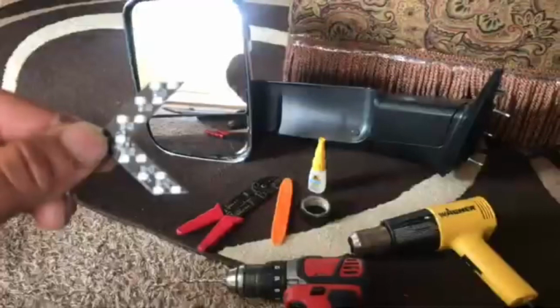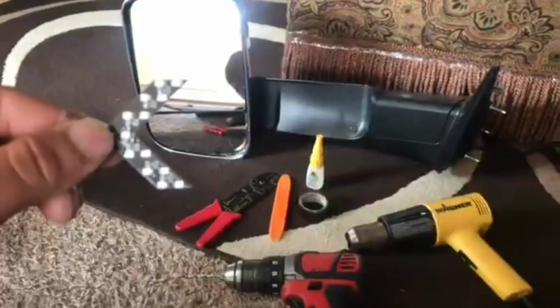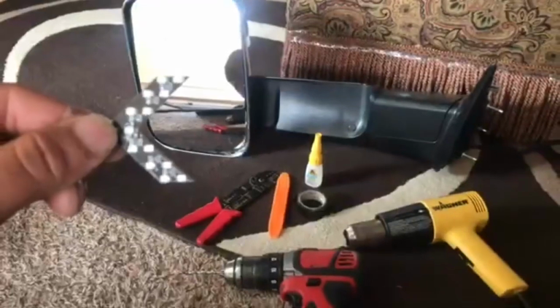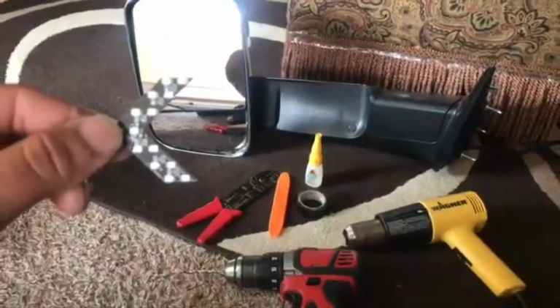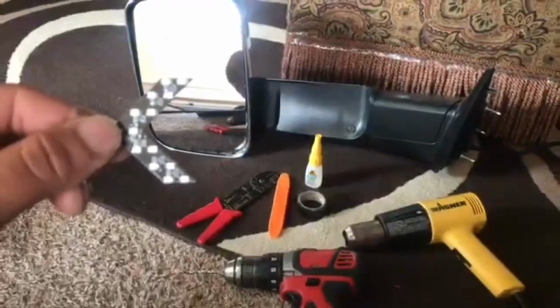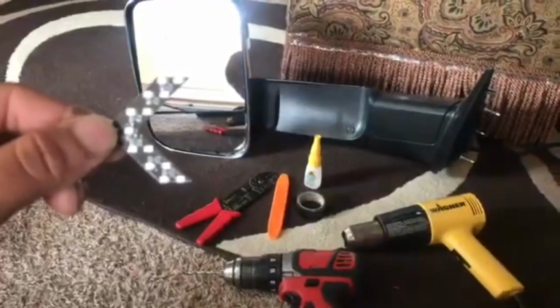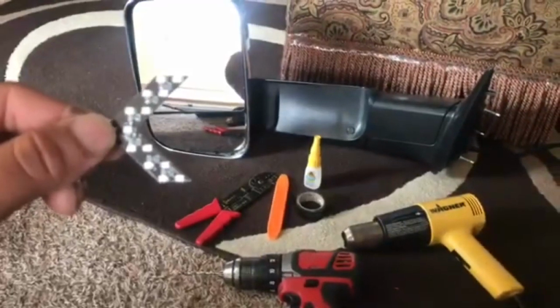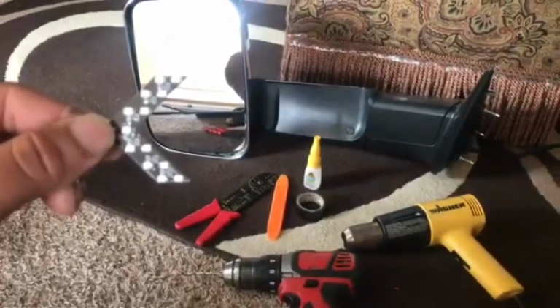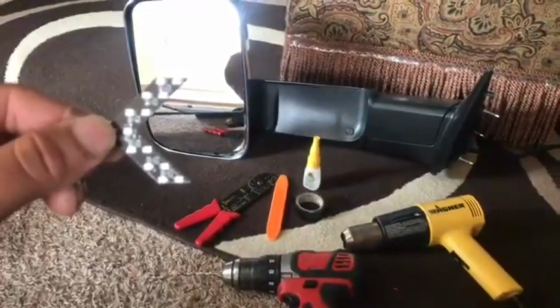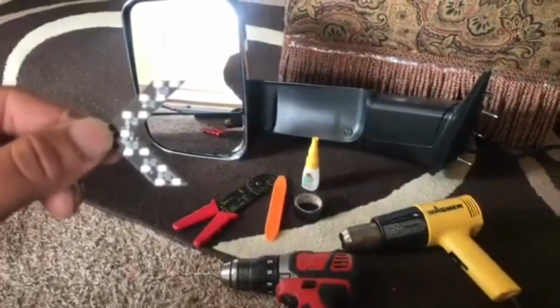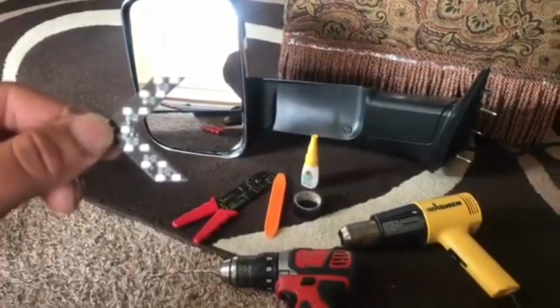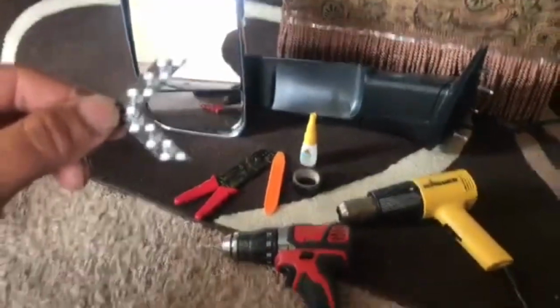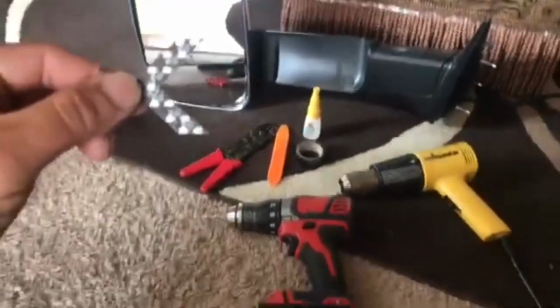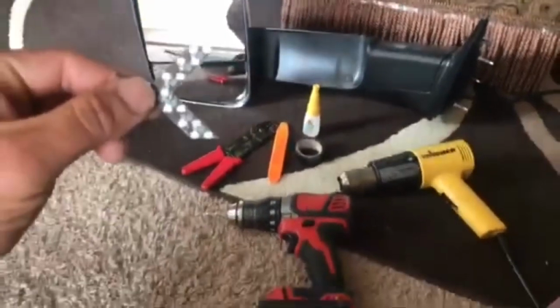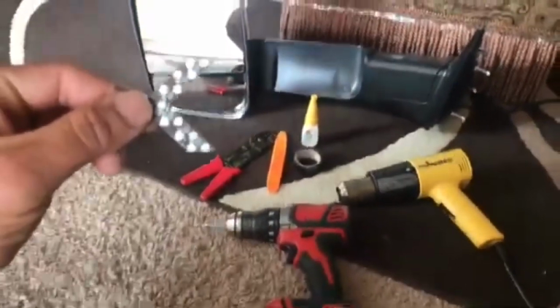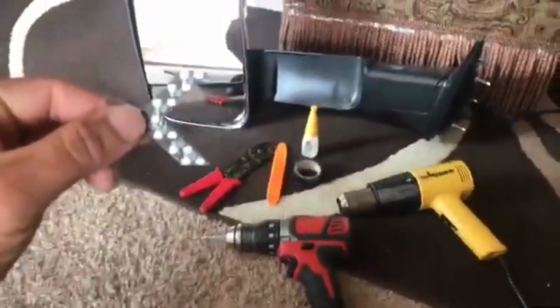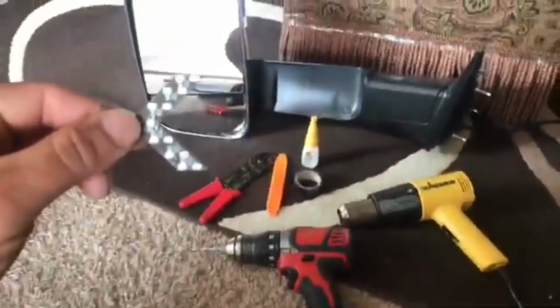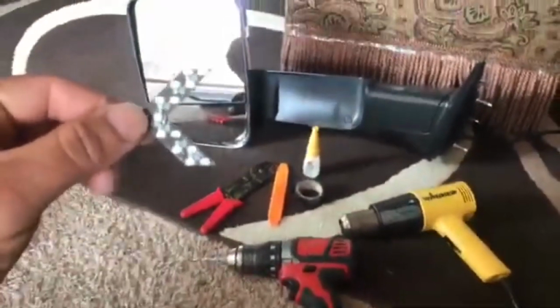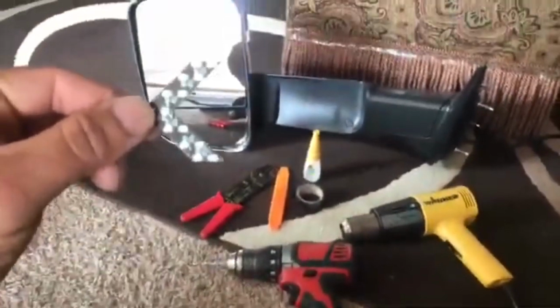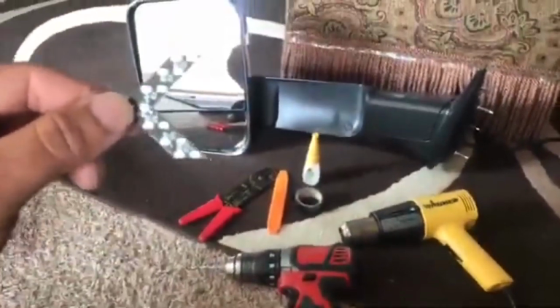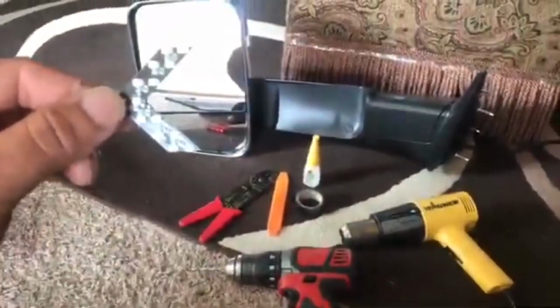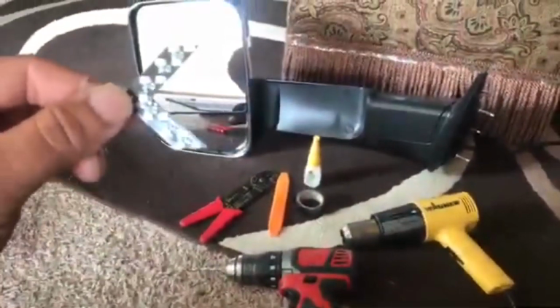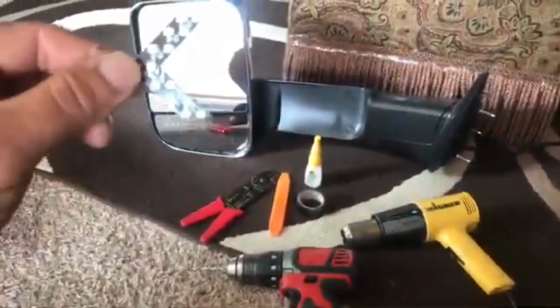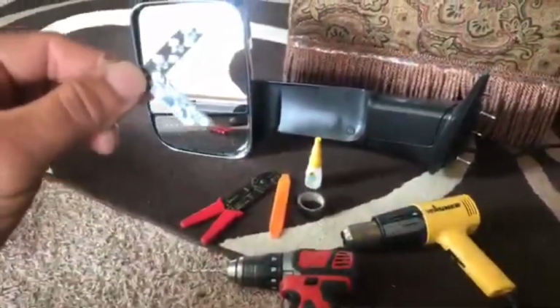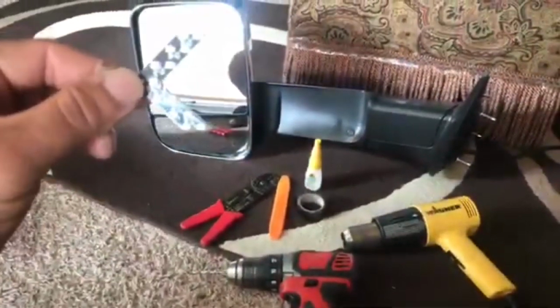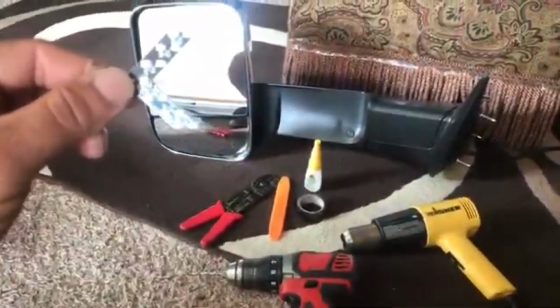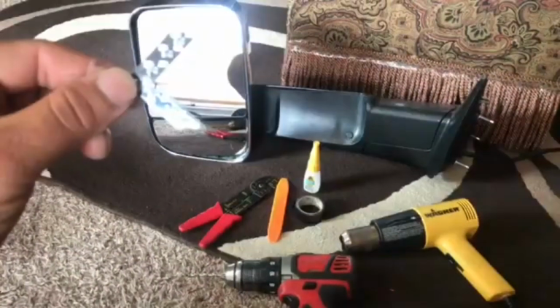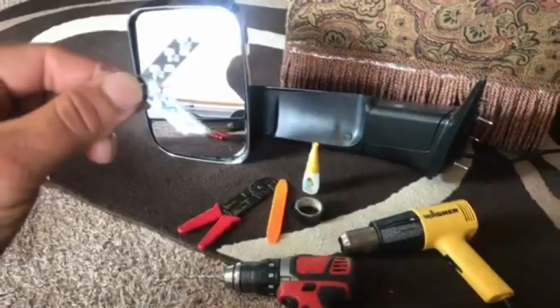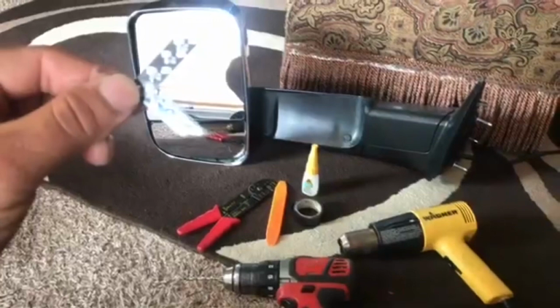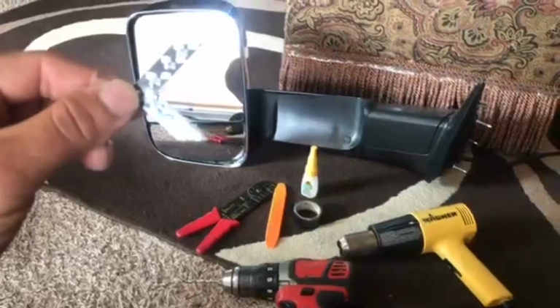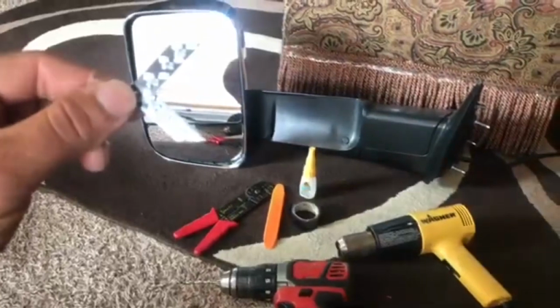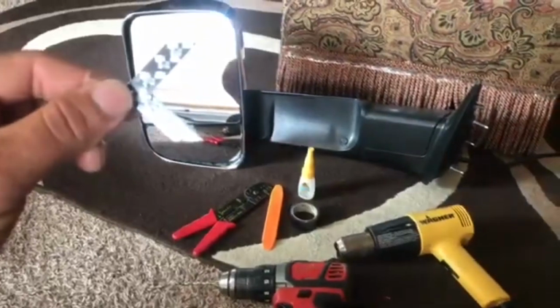Today I'll be showing you how to install some turn signals on your side view mirrors. These are for a Dodge Ram, but you can do them on any car.